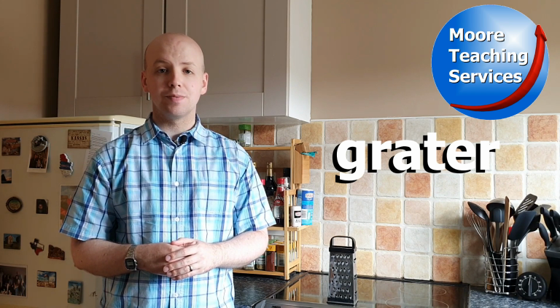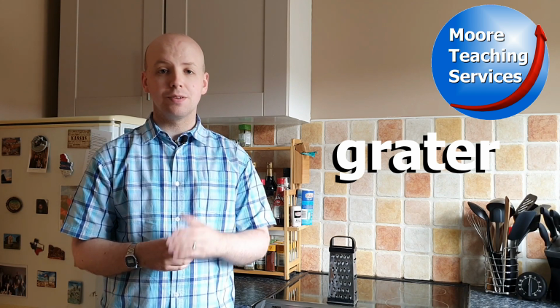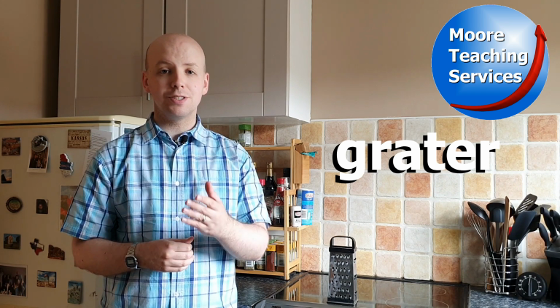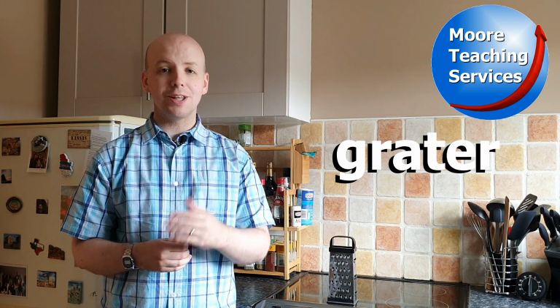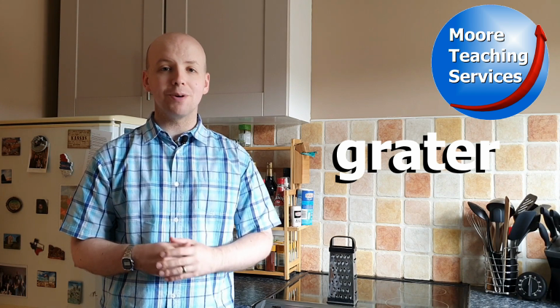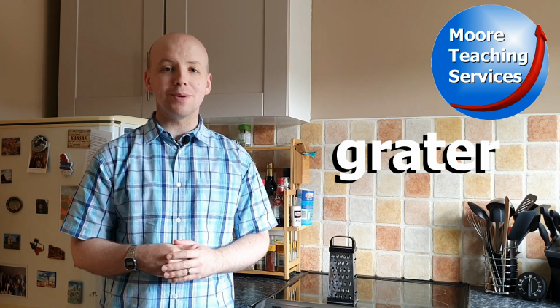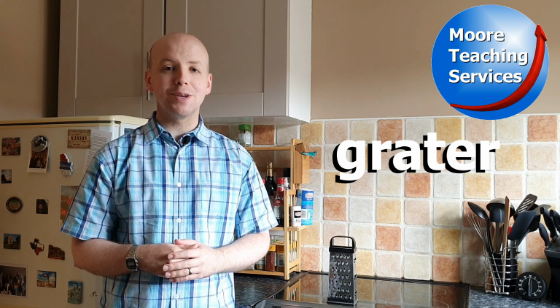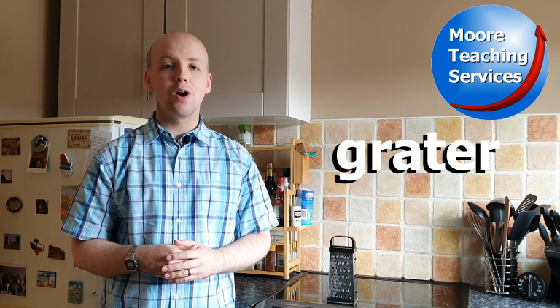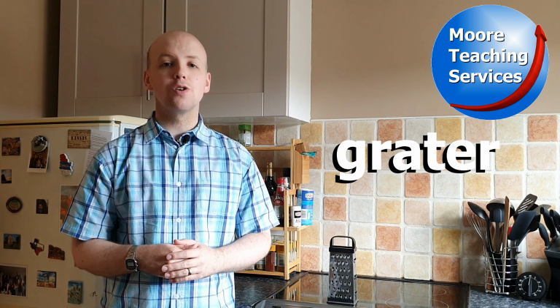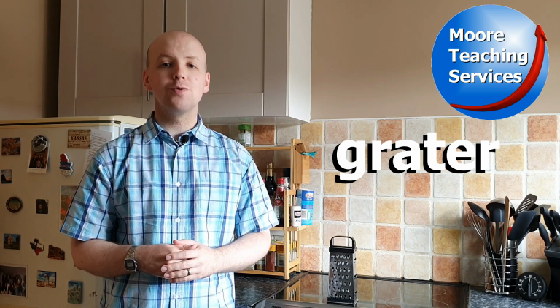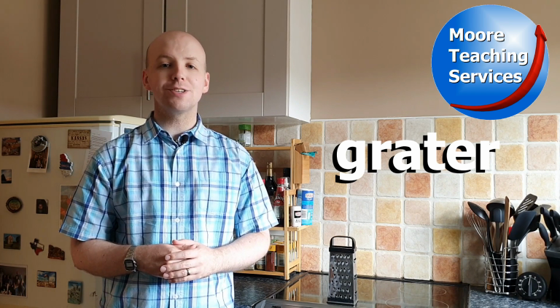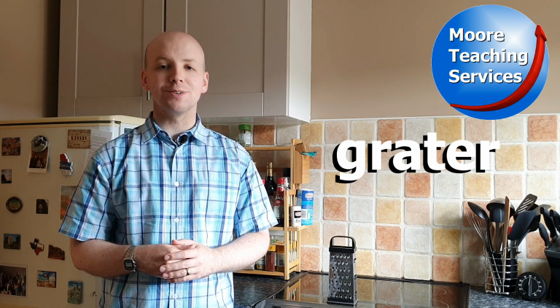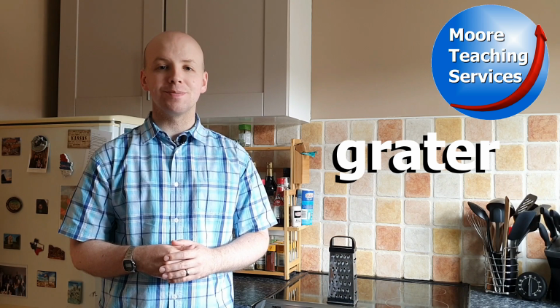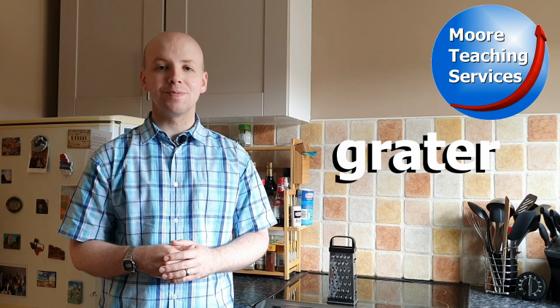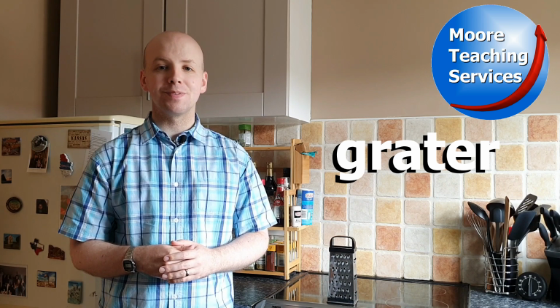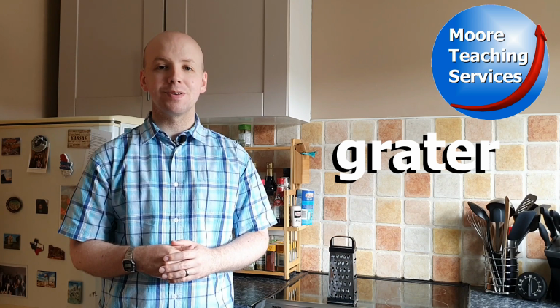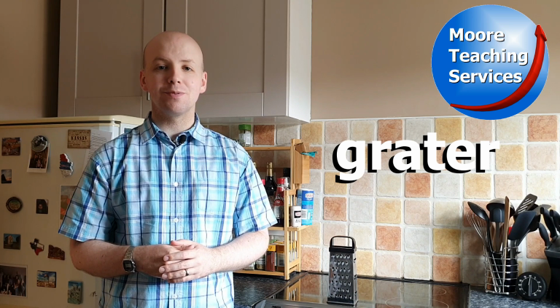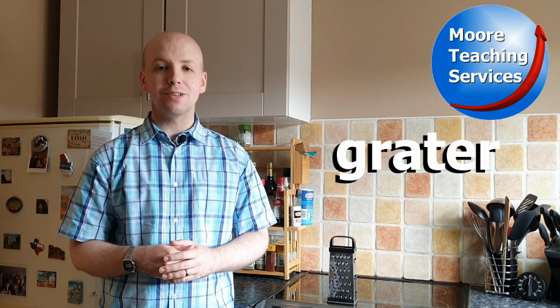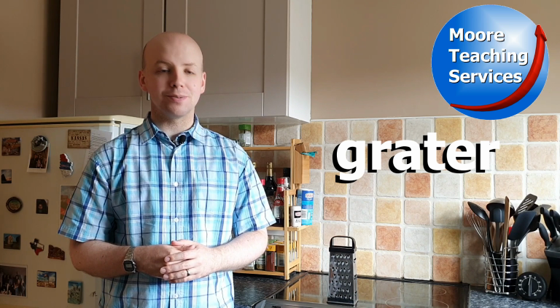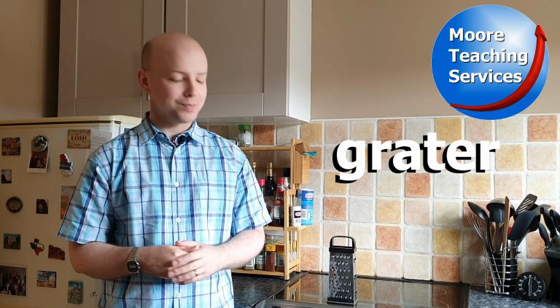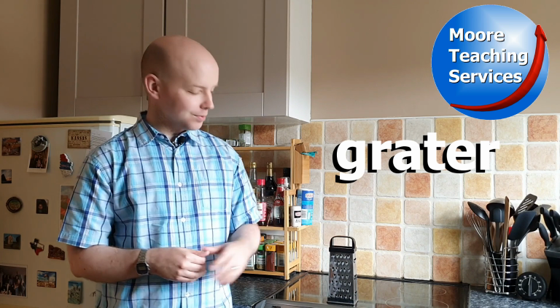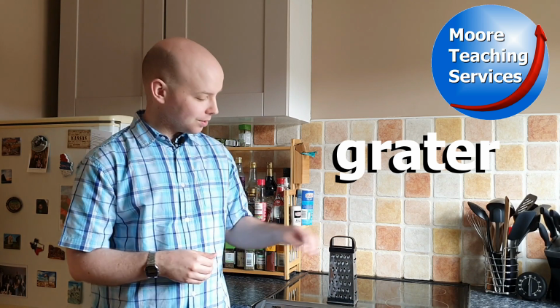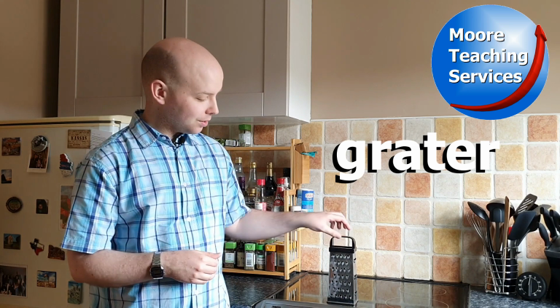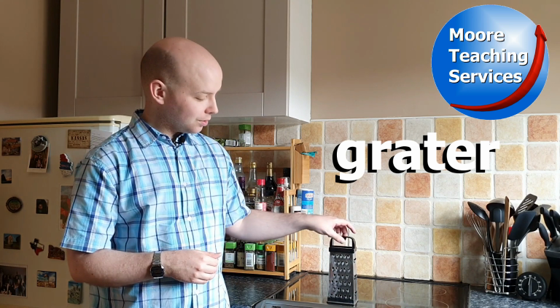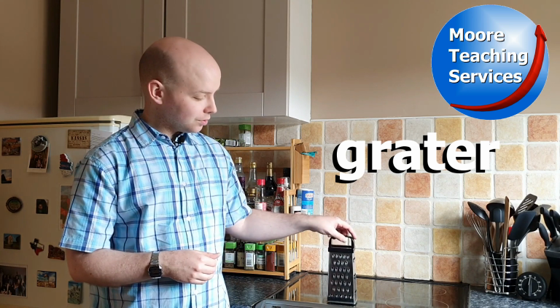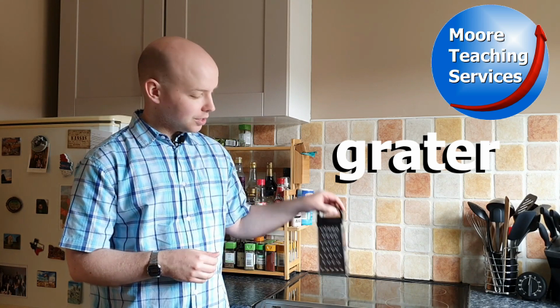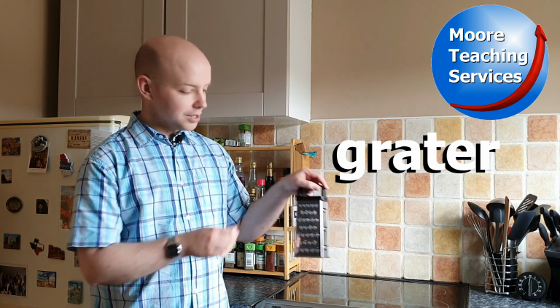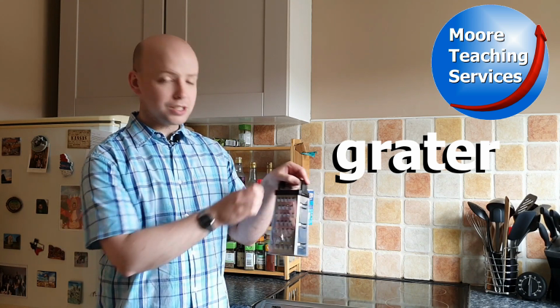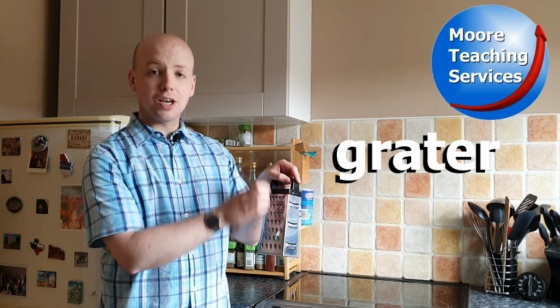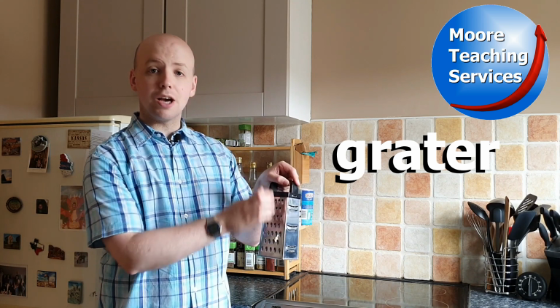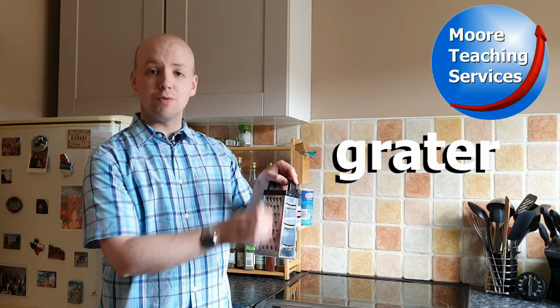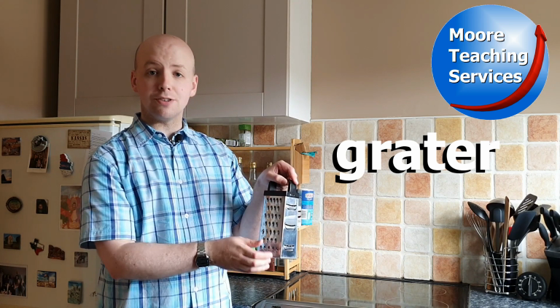You say that with me. Grater. Grater. So this is a grater.